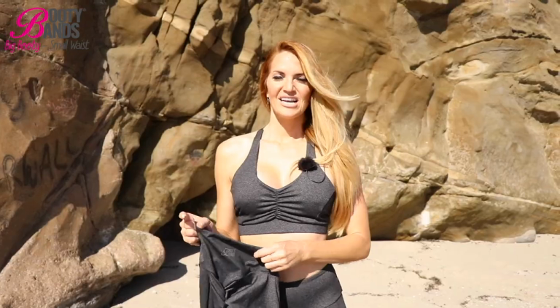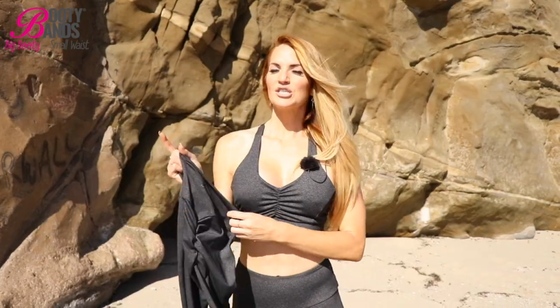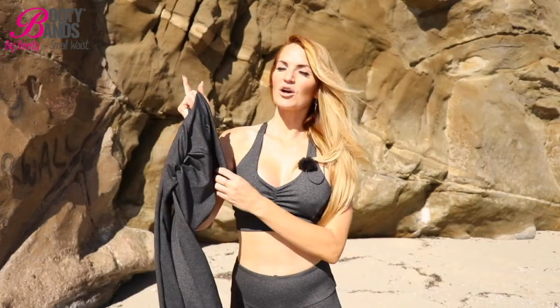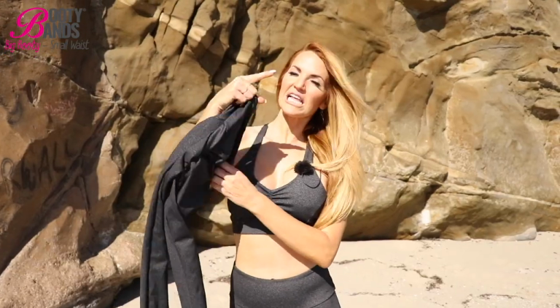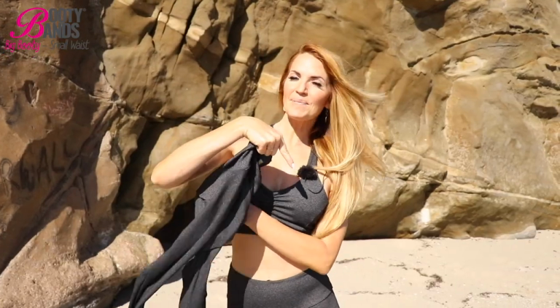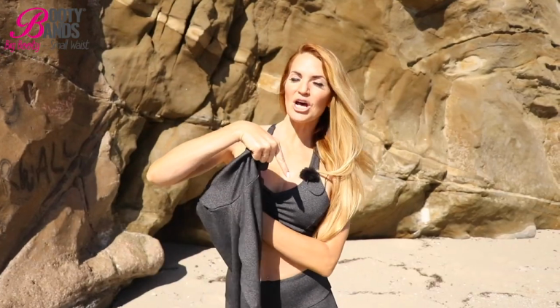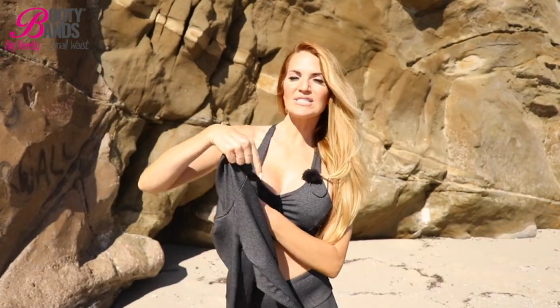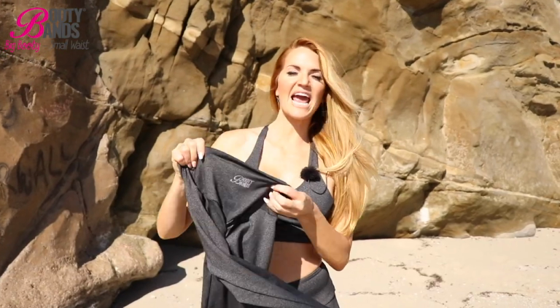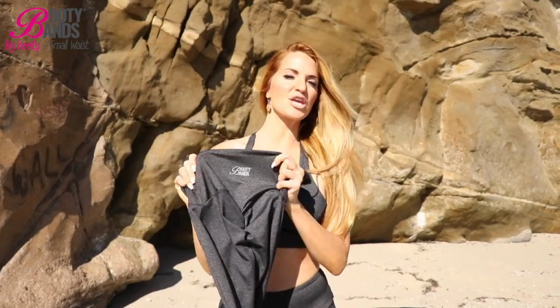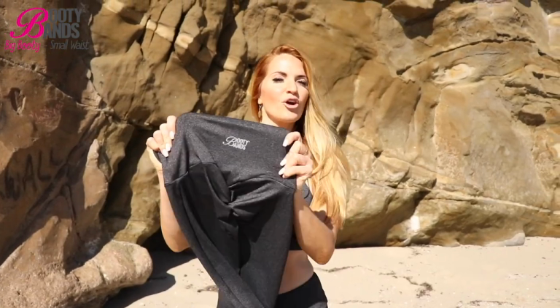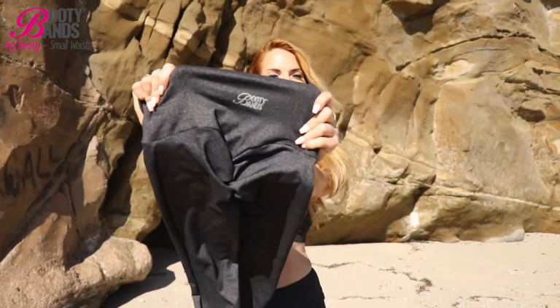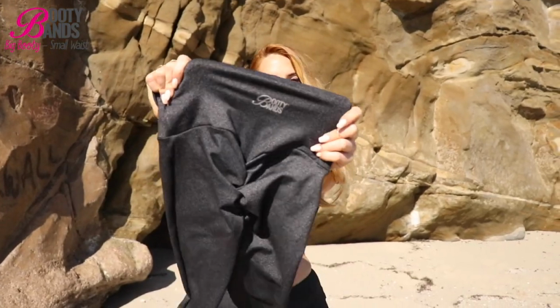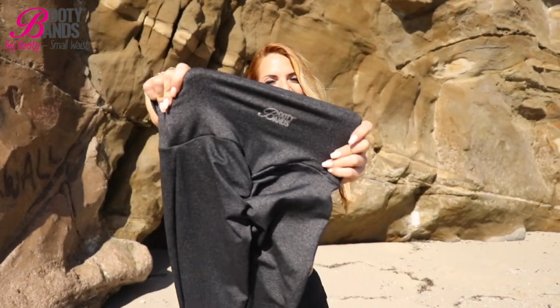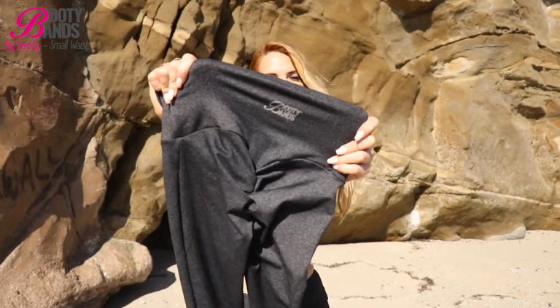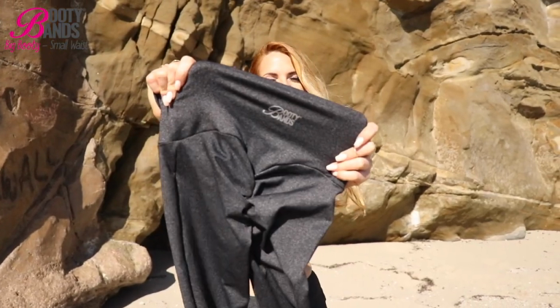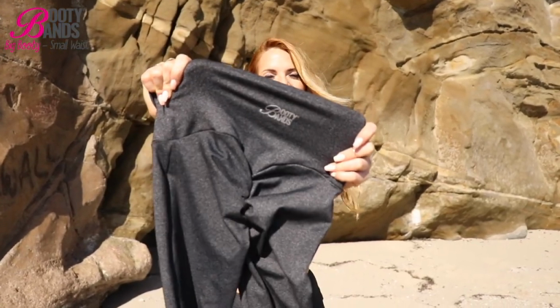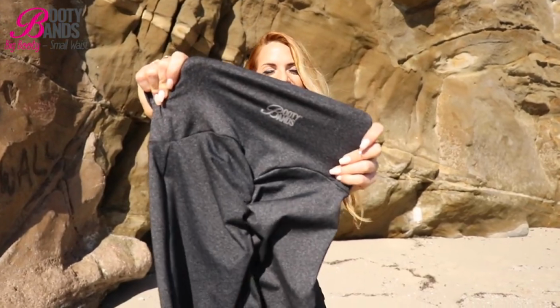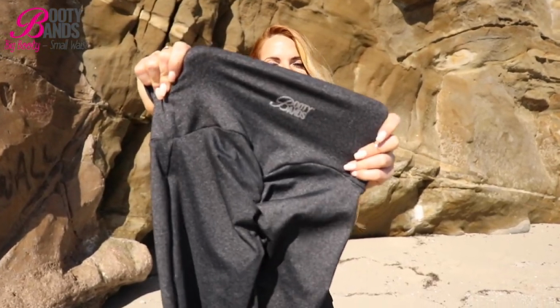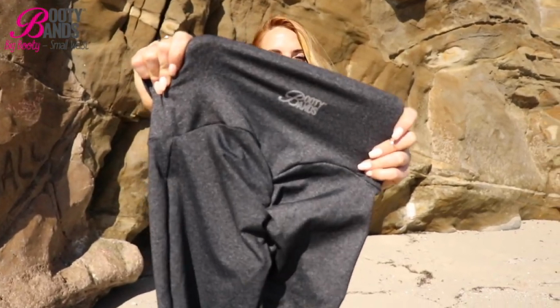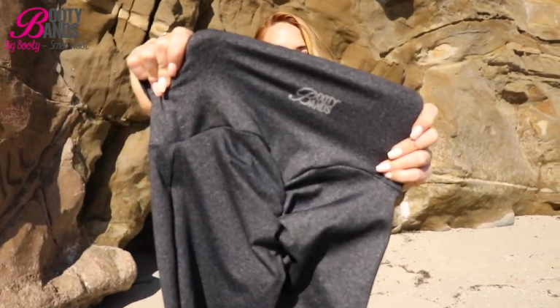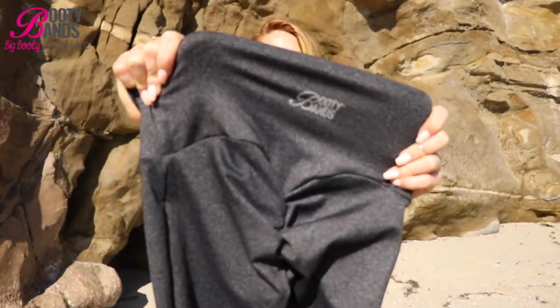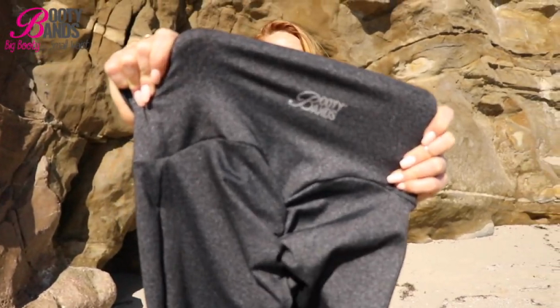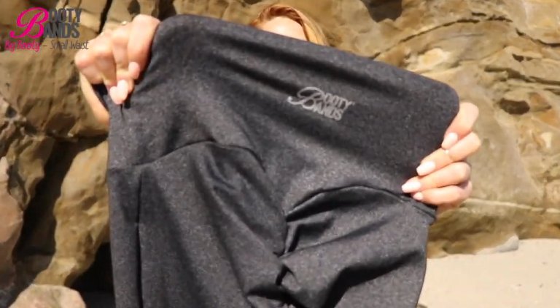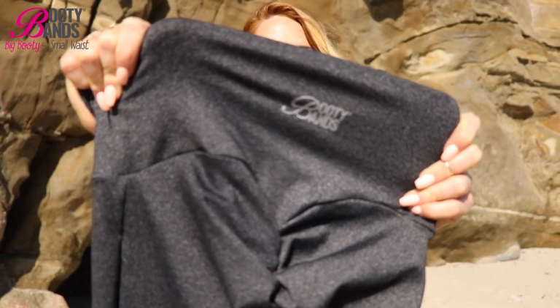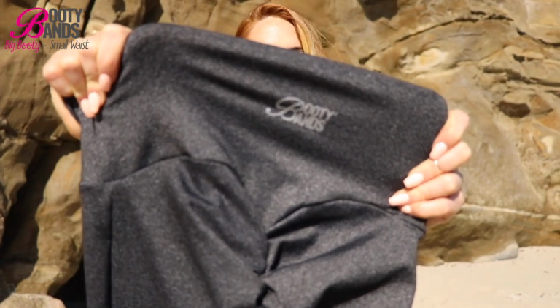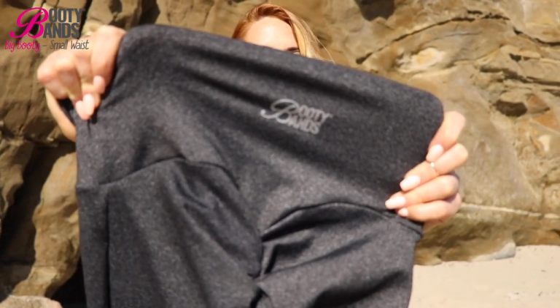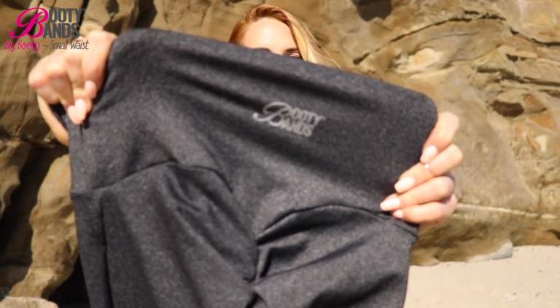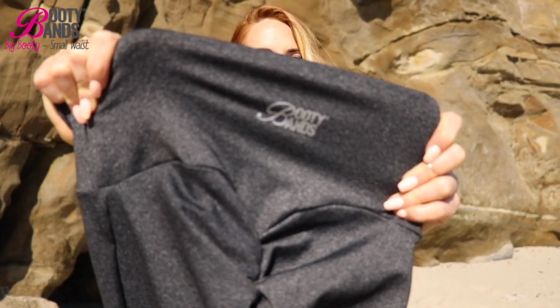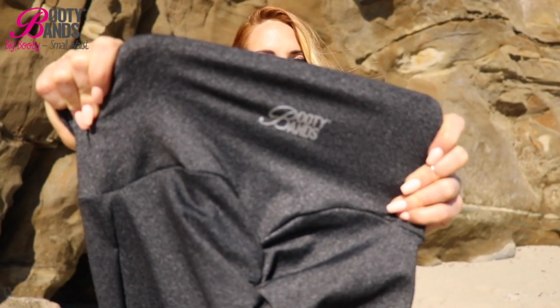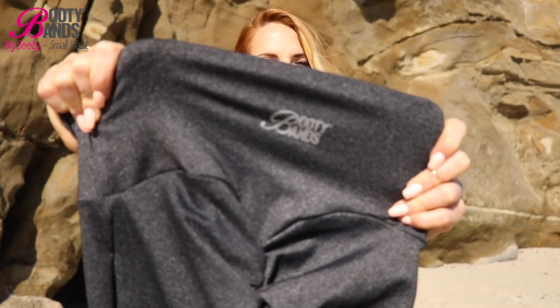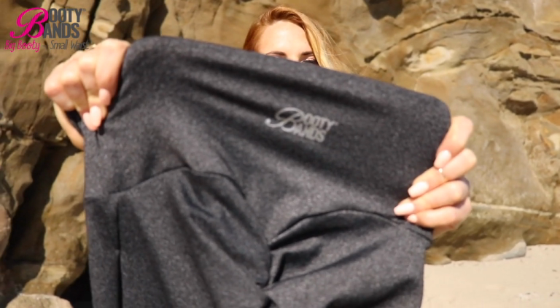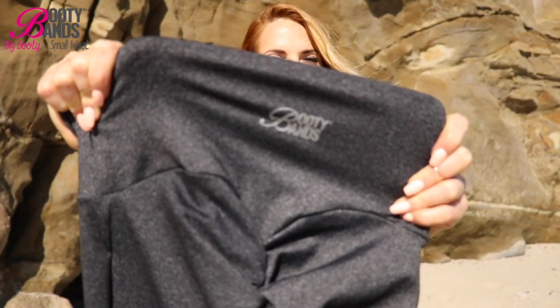So click below to get your booty fit leggings at this price right here, right now, today.